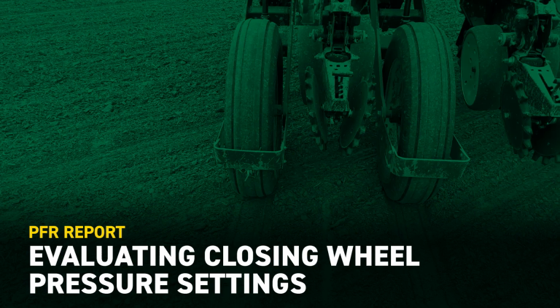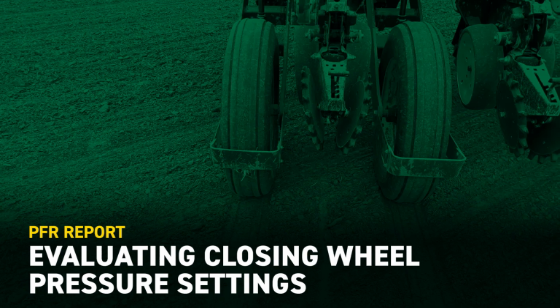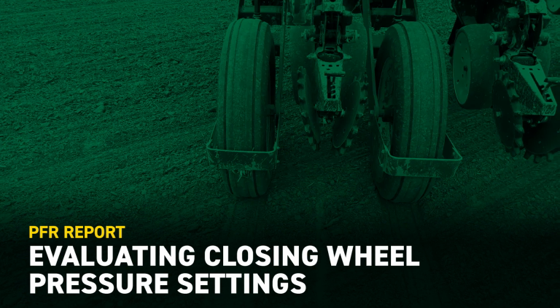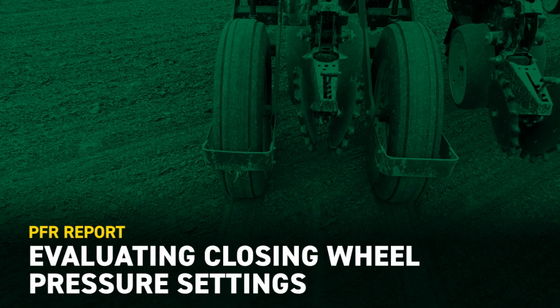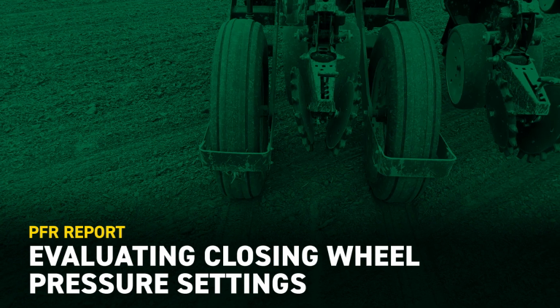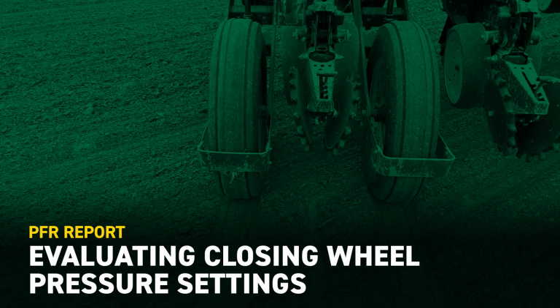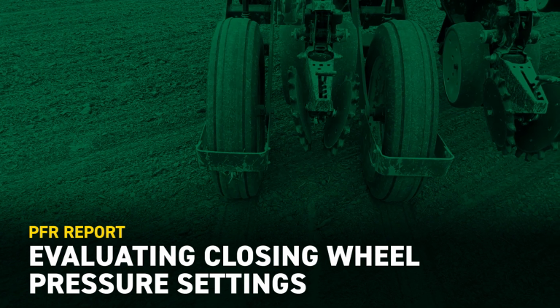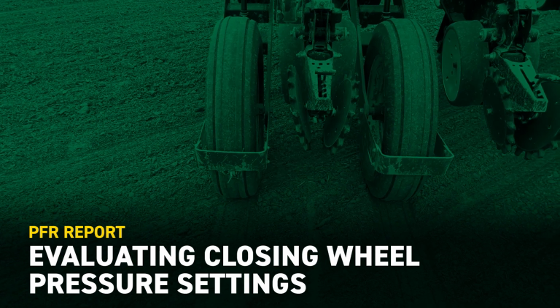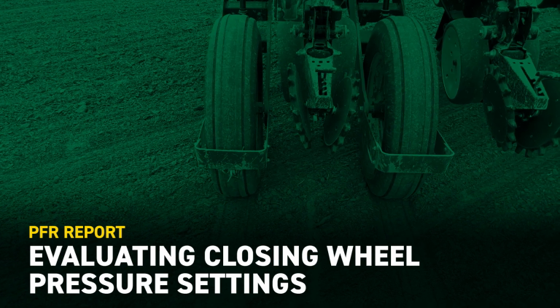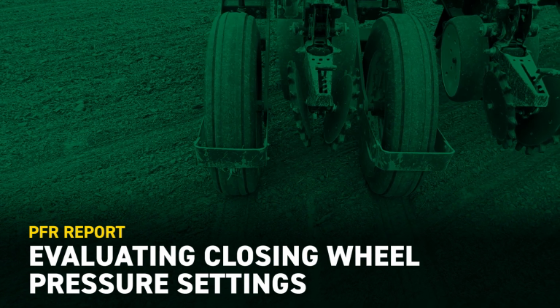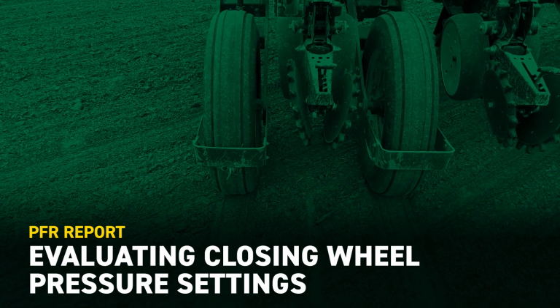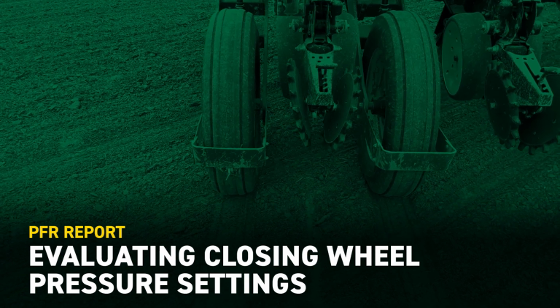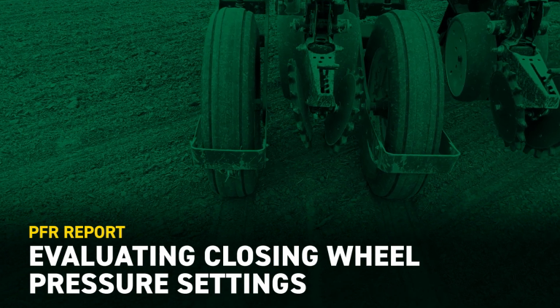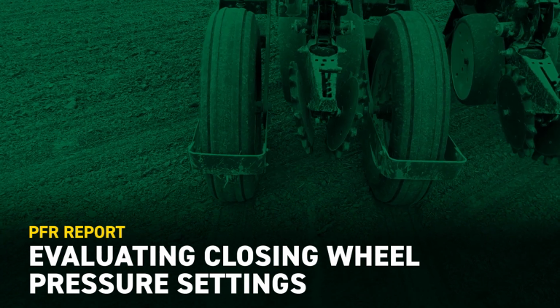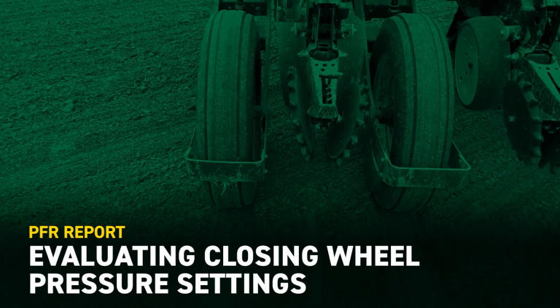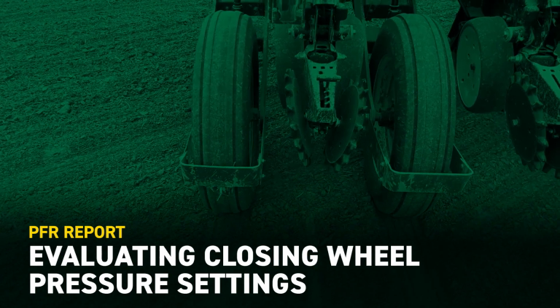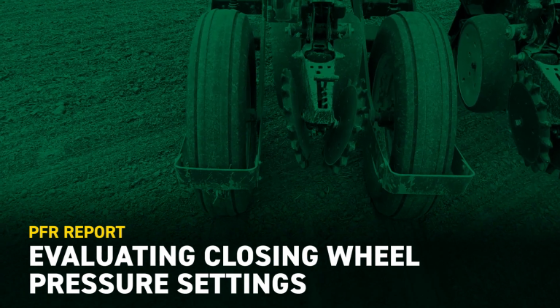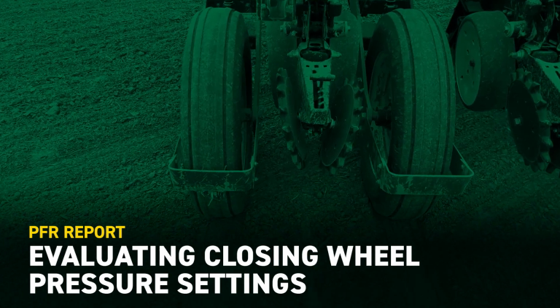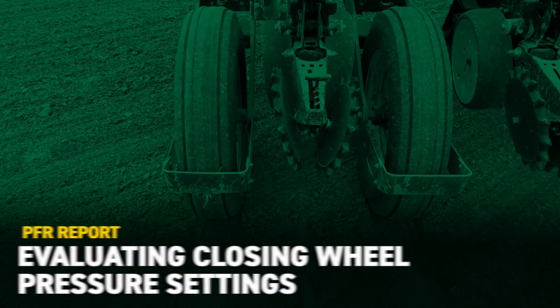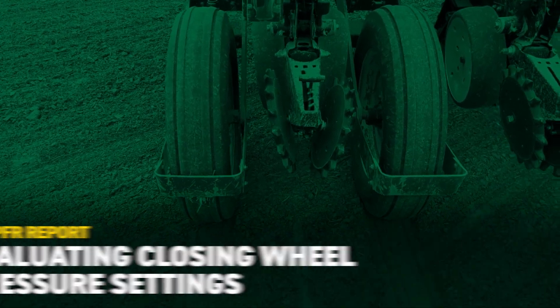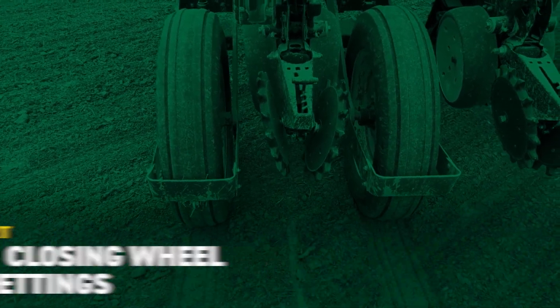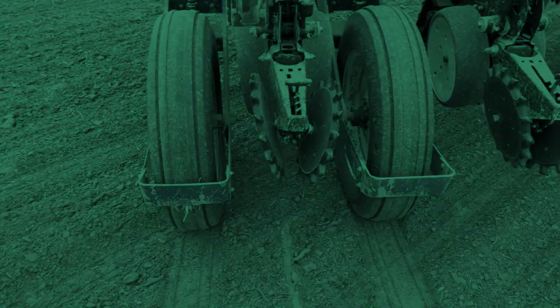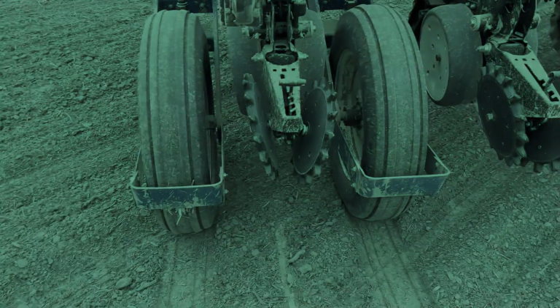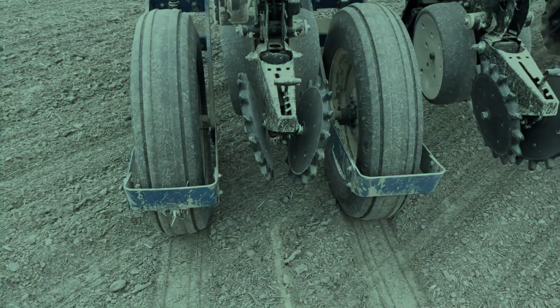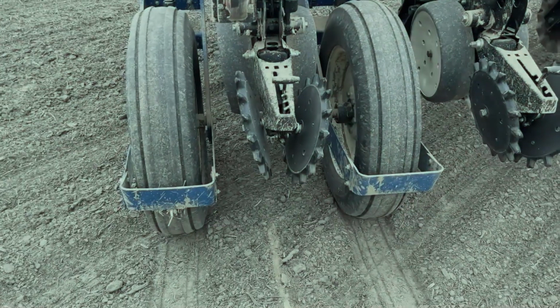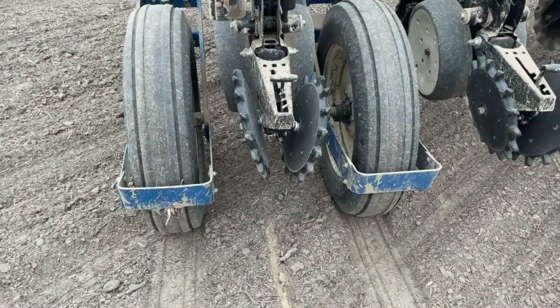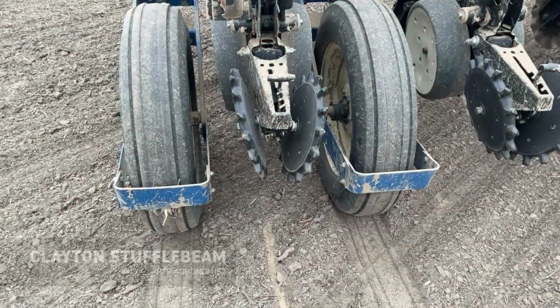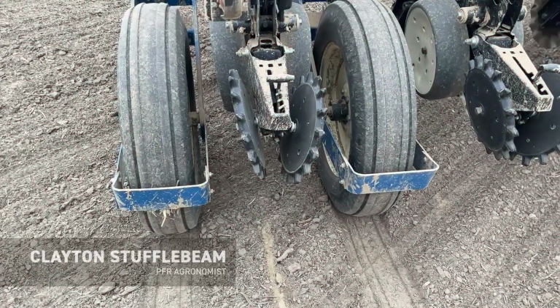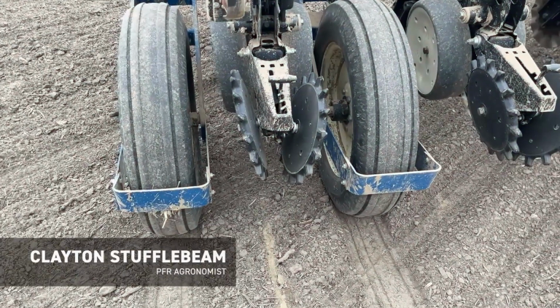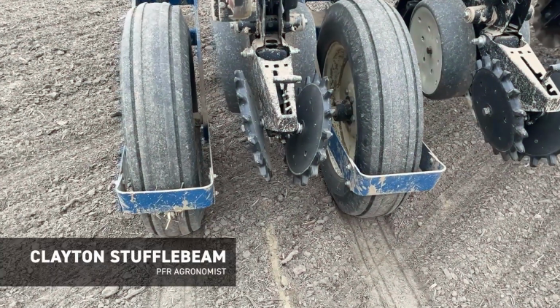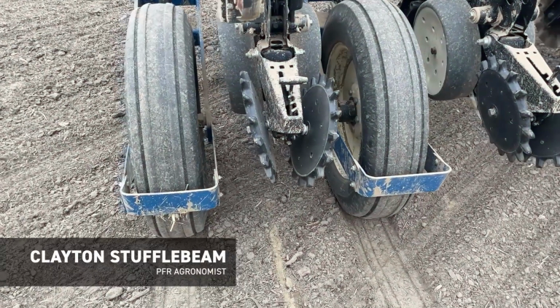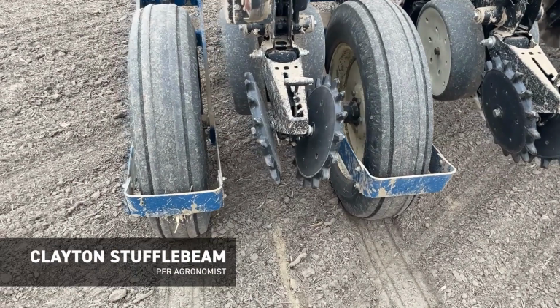Hey there, Clayton Stoffelbeam with Max Hybrids. Today I'm going to show you how I check the performance of our closing wheels.